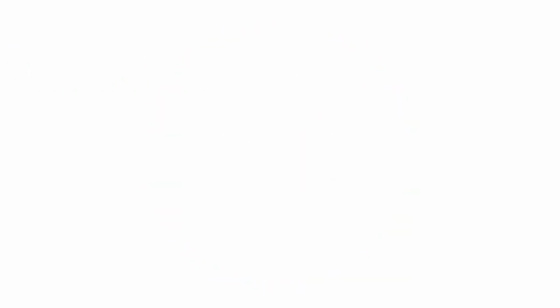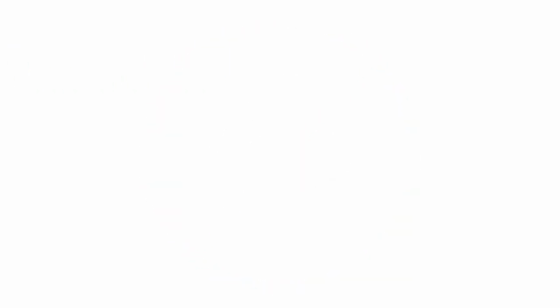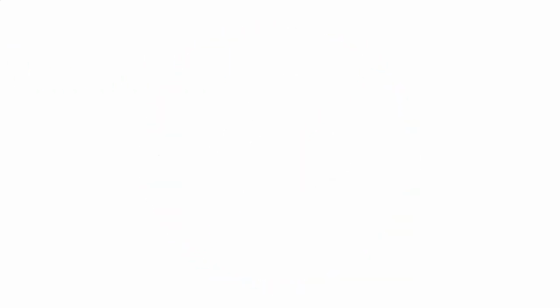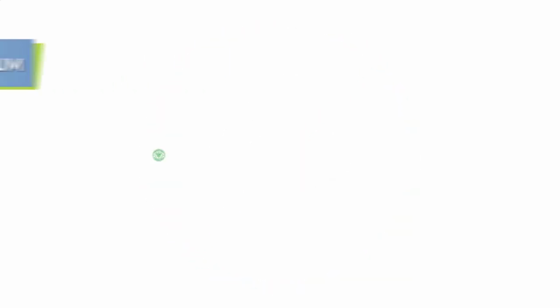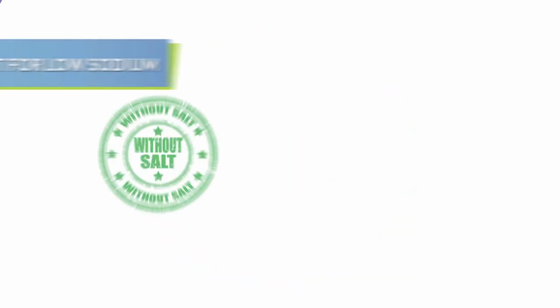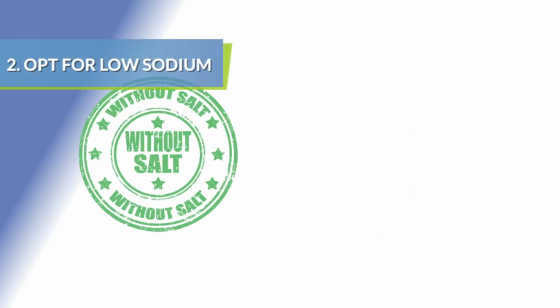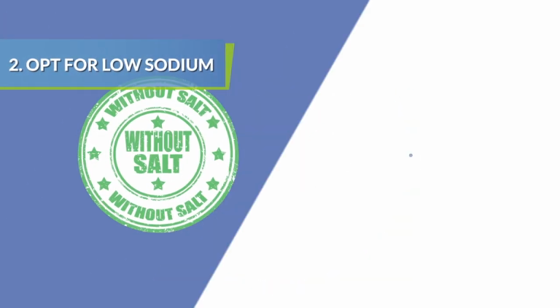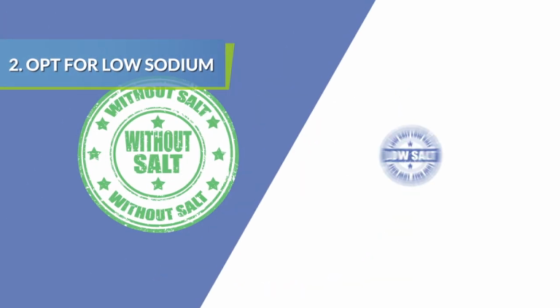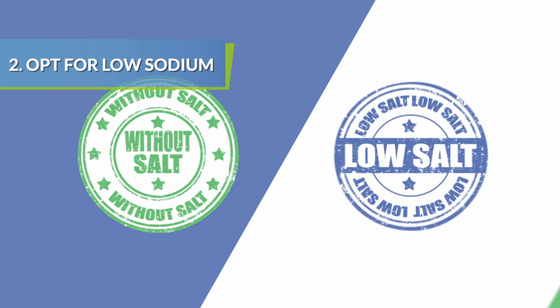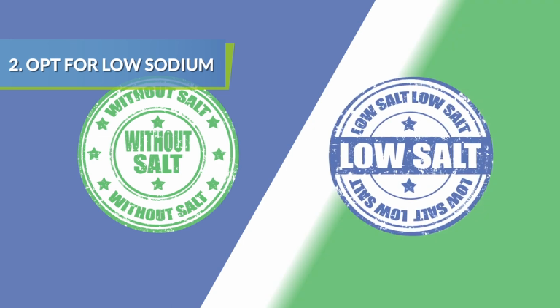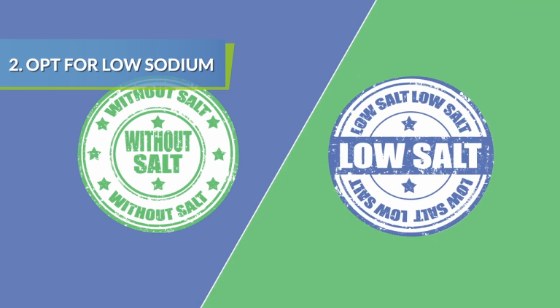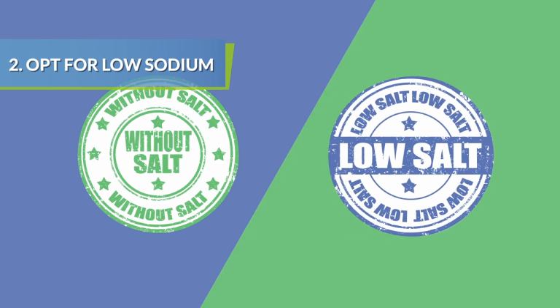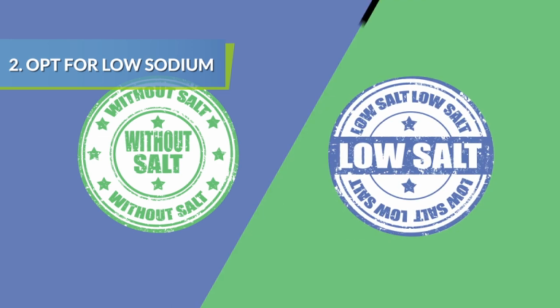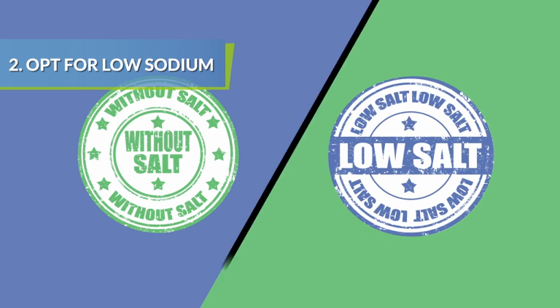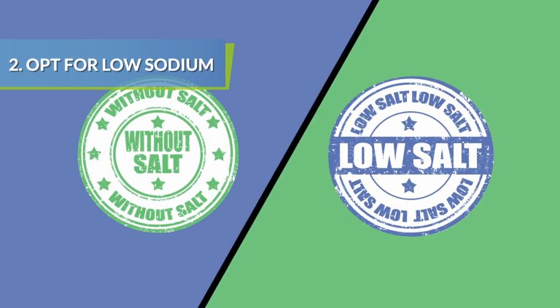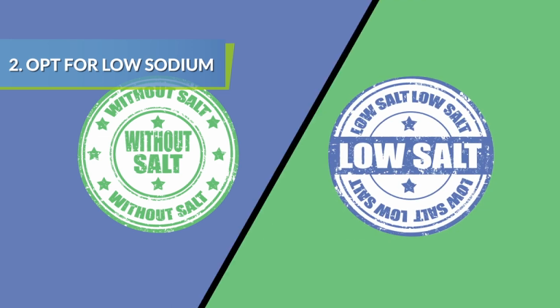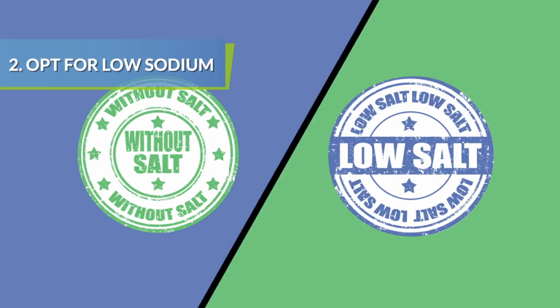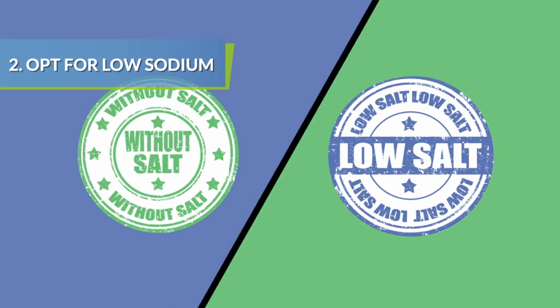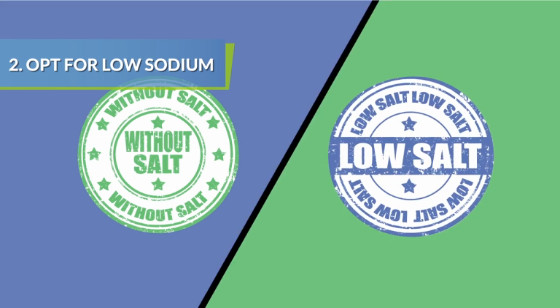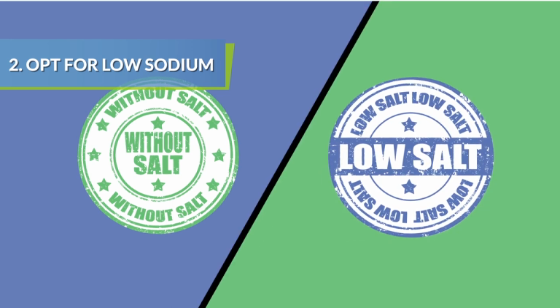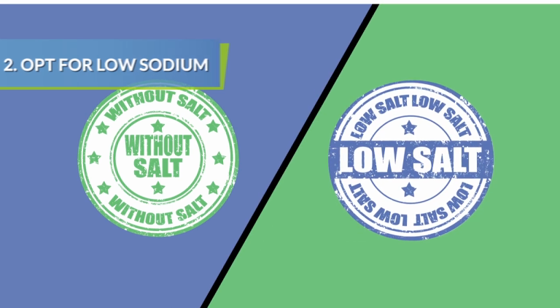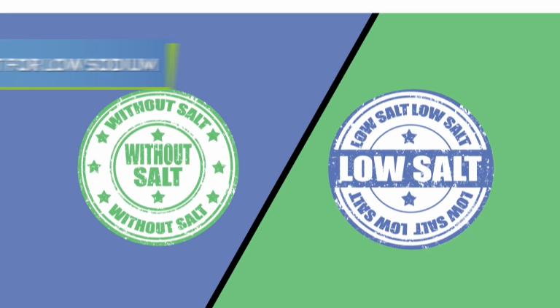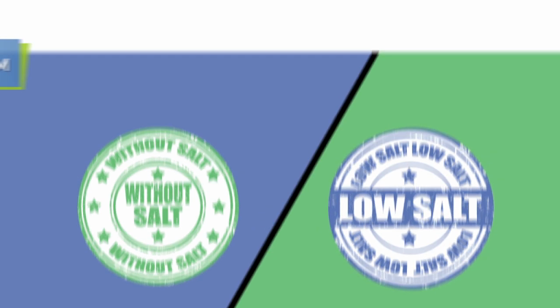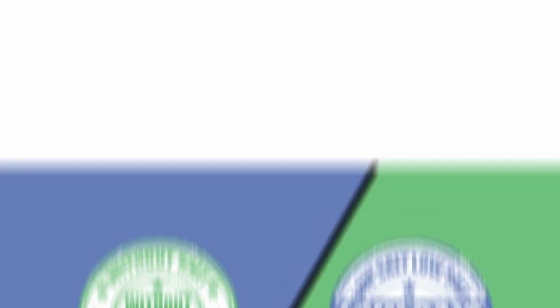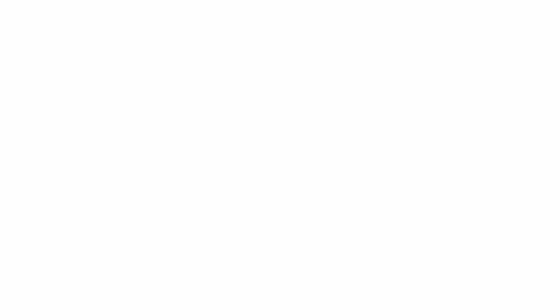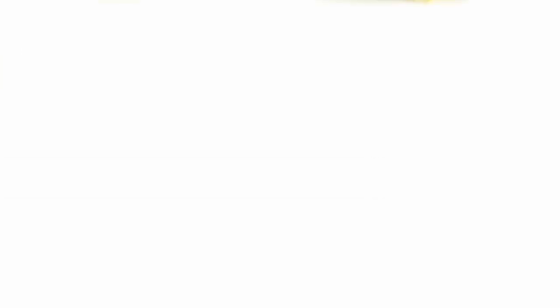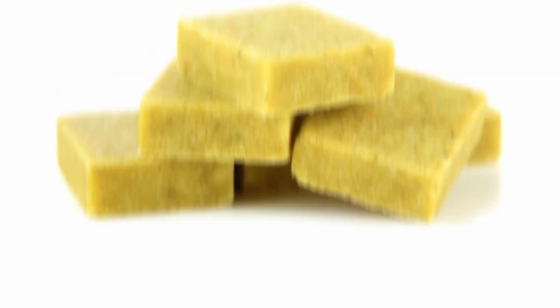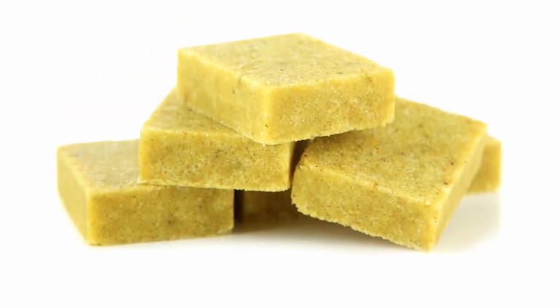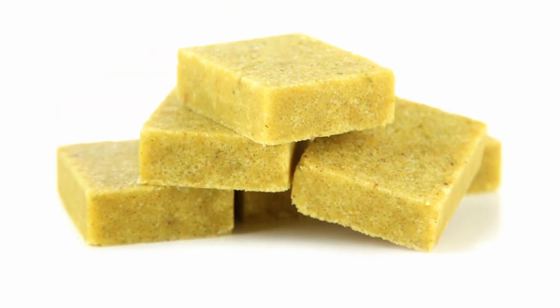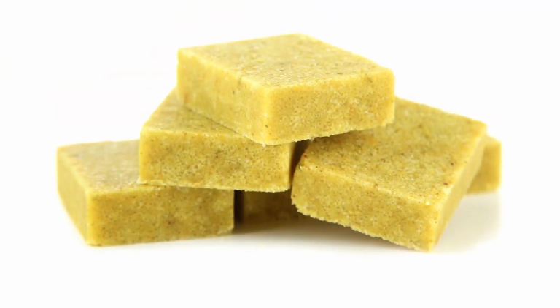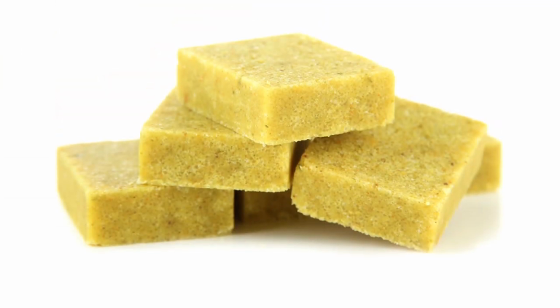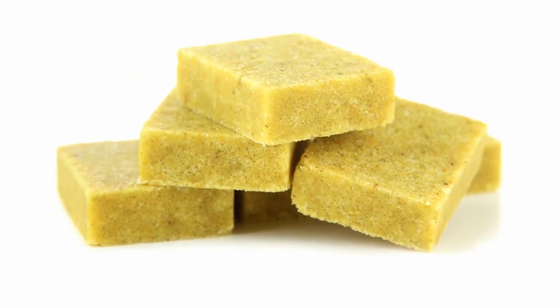Look for reduced sodium versions of products you already use, like chicken stock or soy sauce.